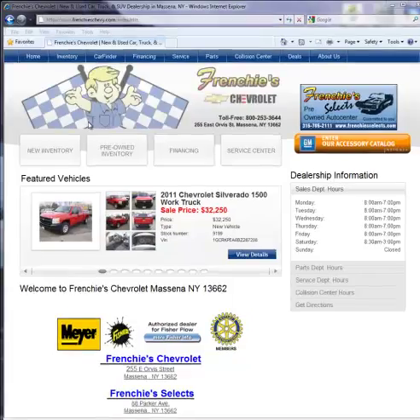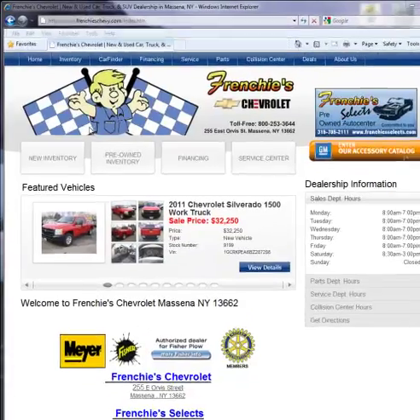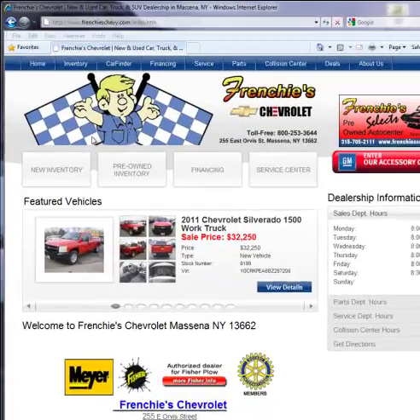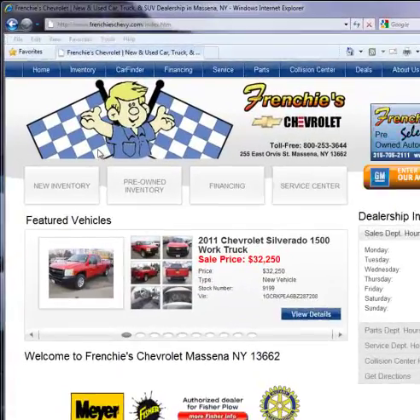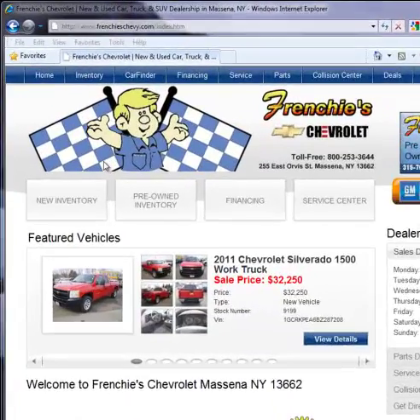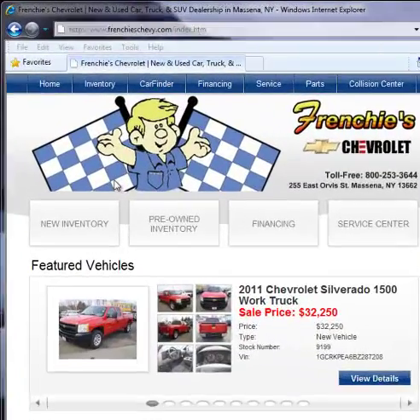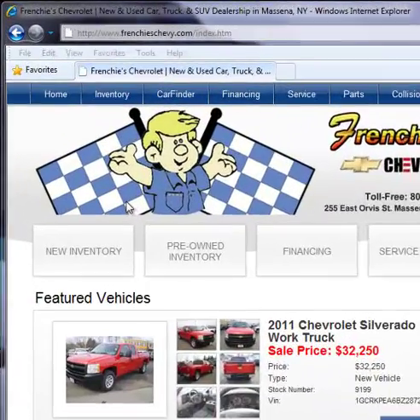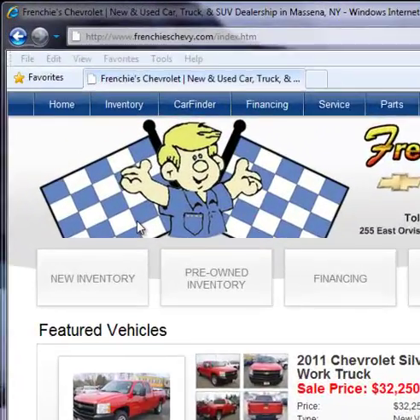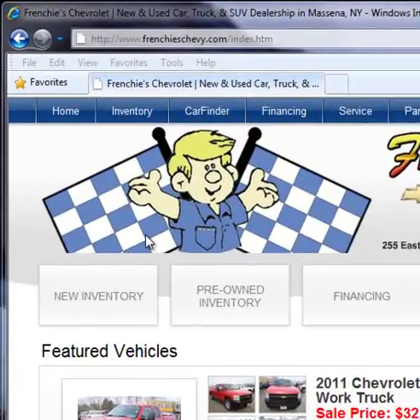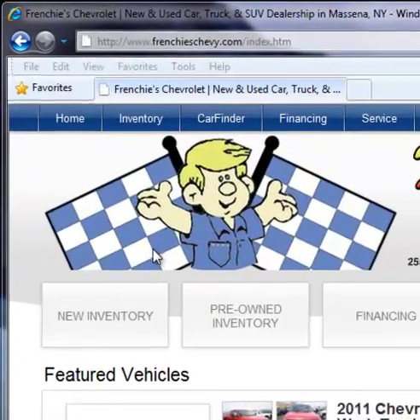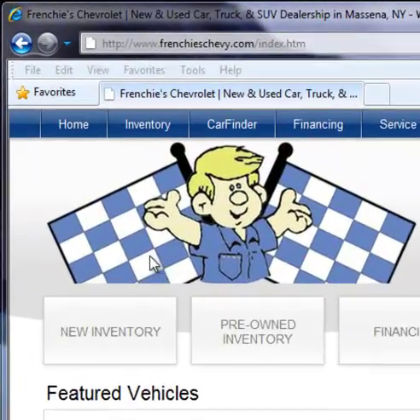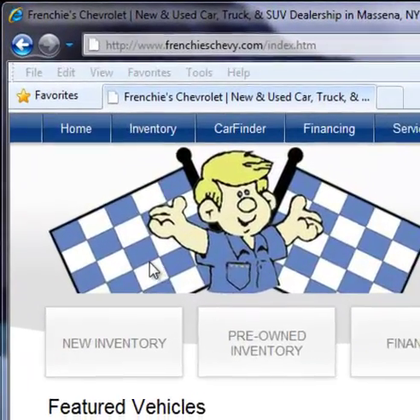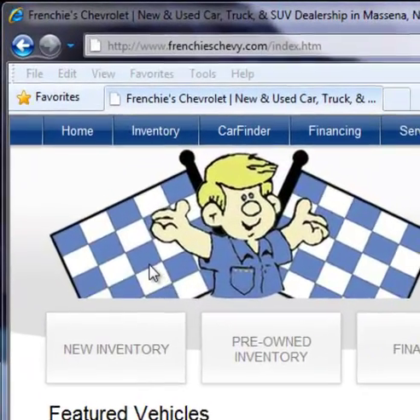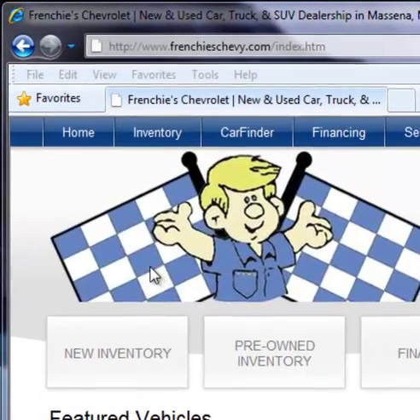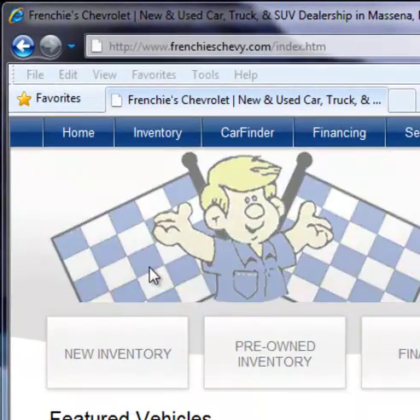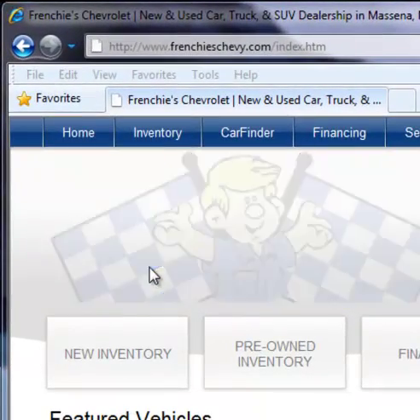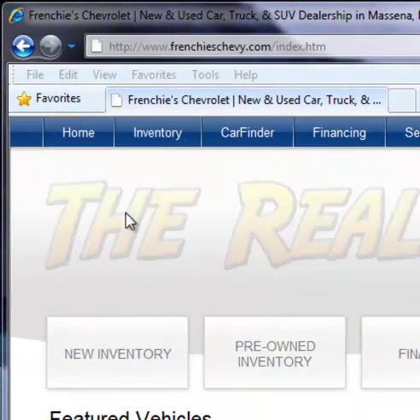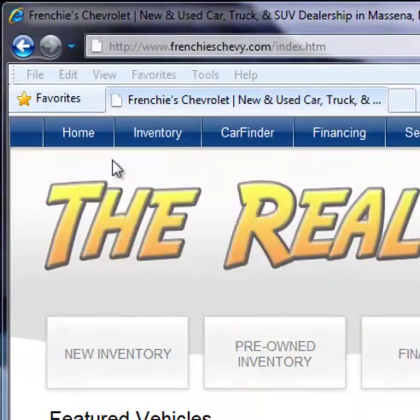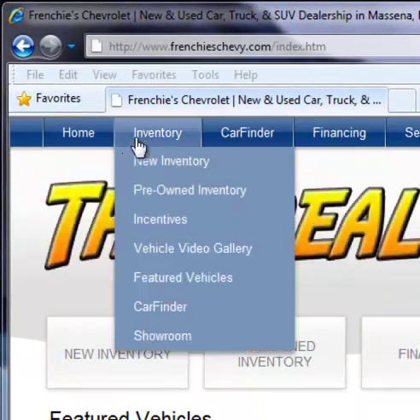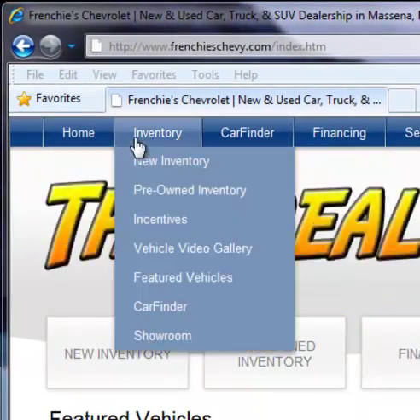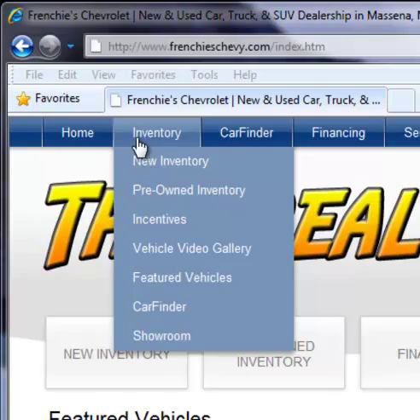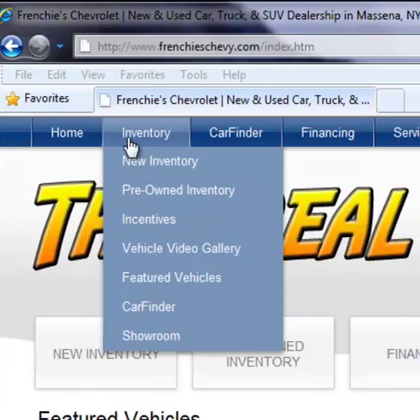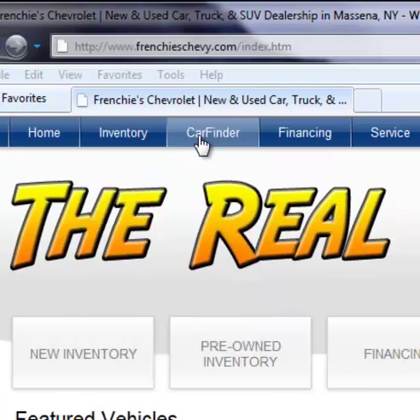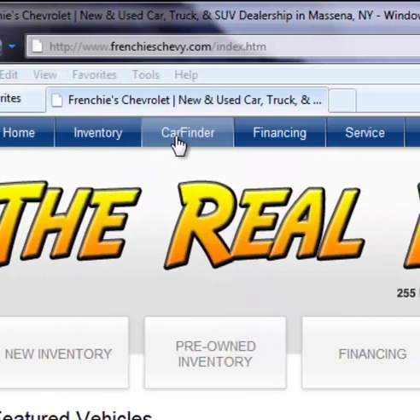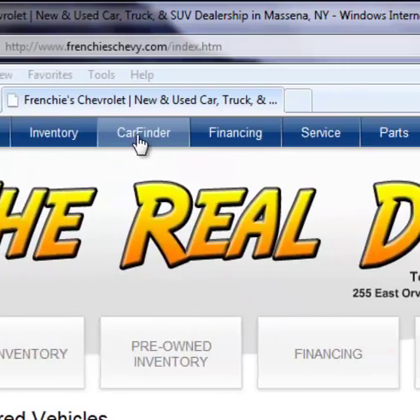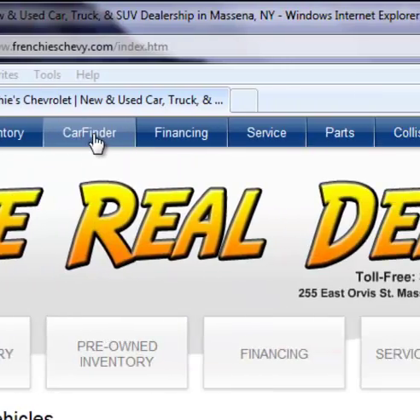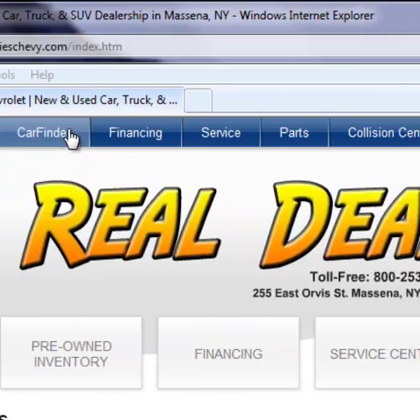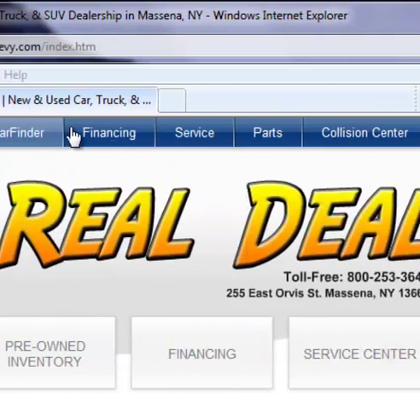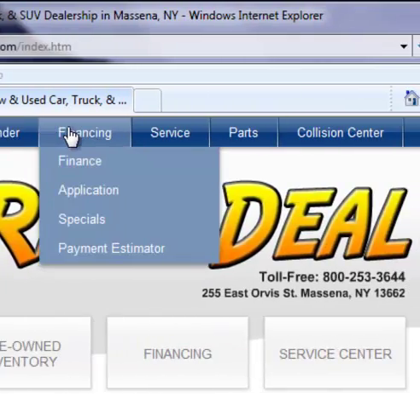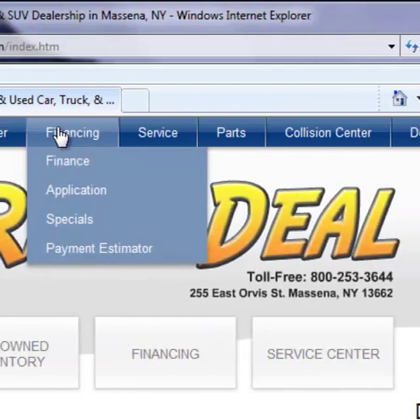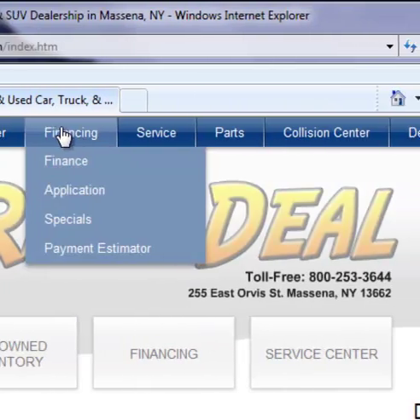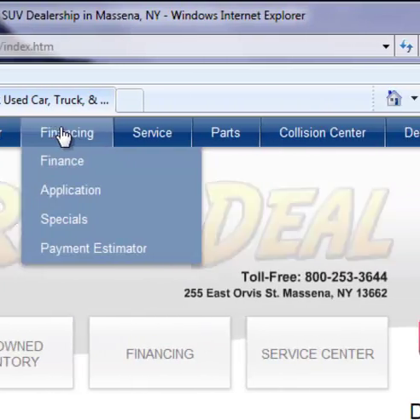First, when you come to our homepage, you'll notice nine tabs at the top of the screen, labeled Home, Inventory, Car Finder, and so on.